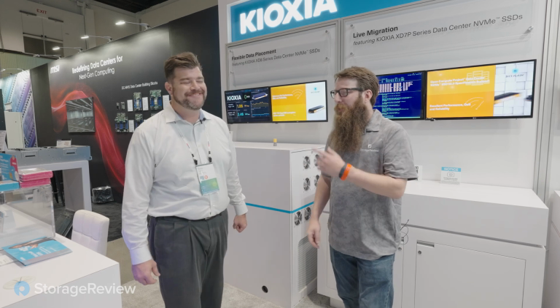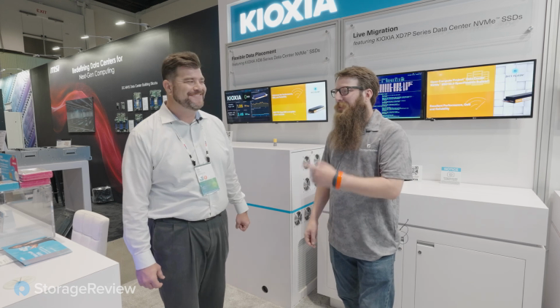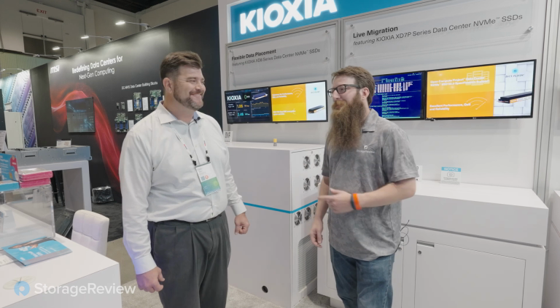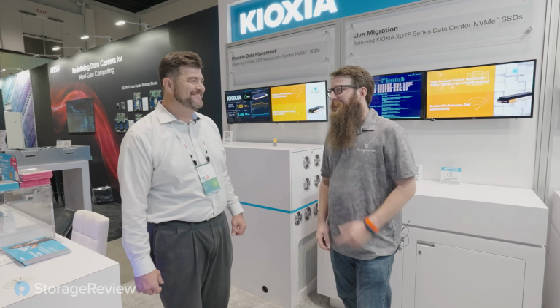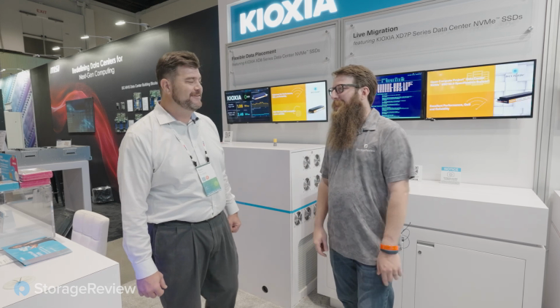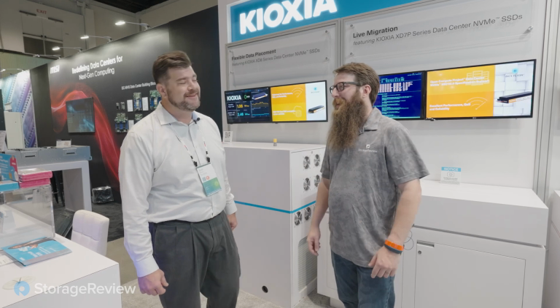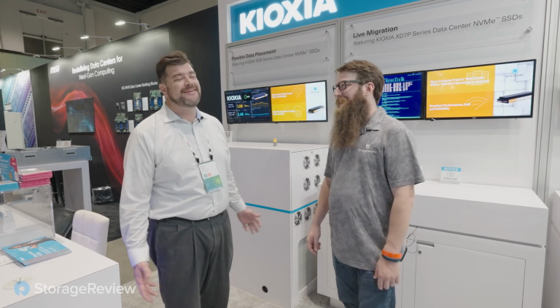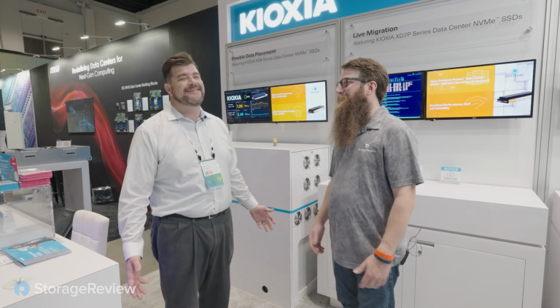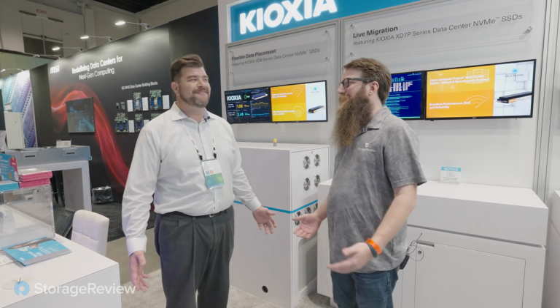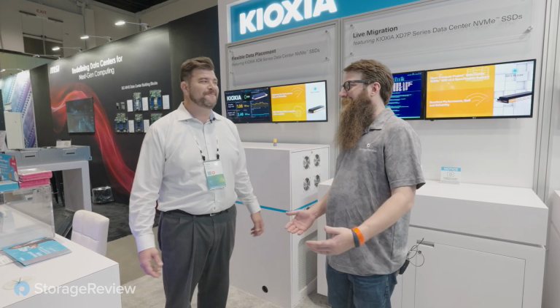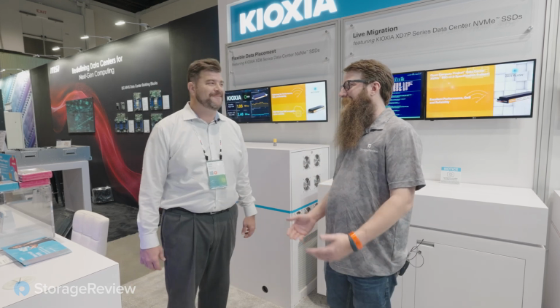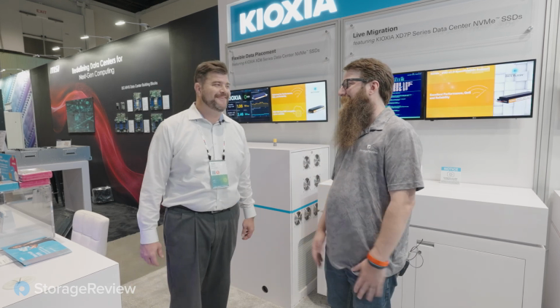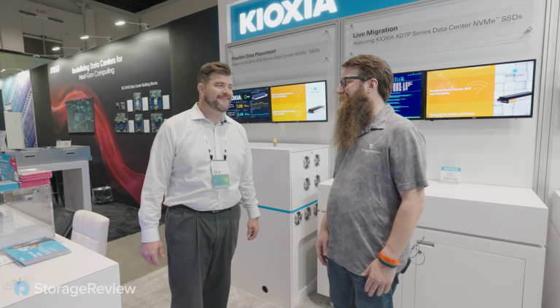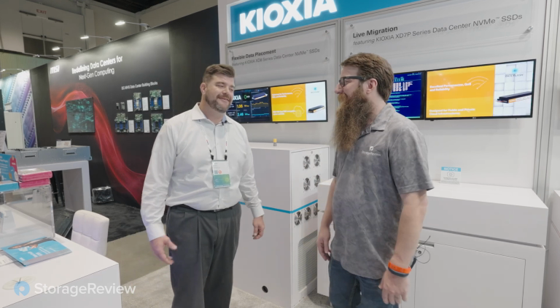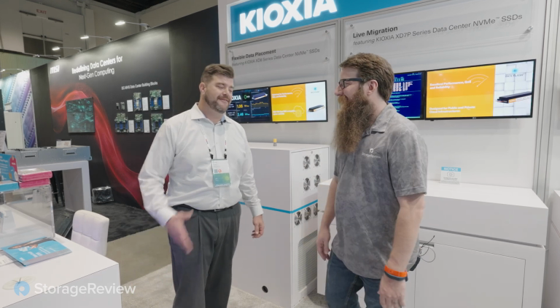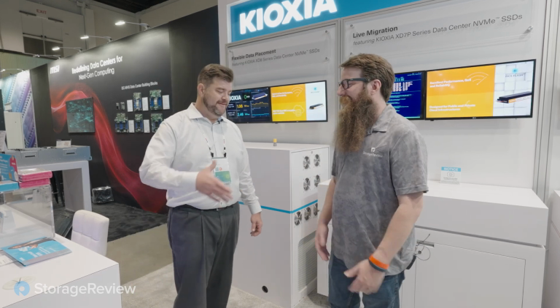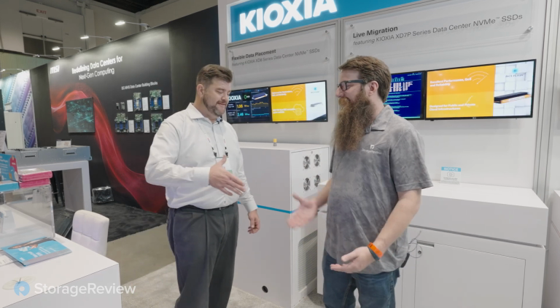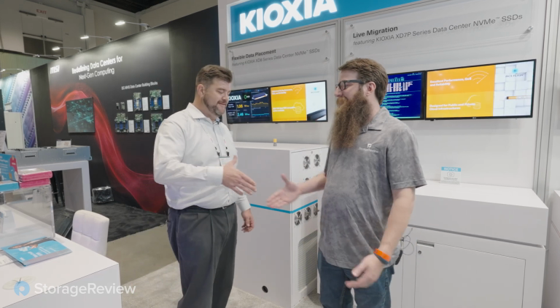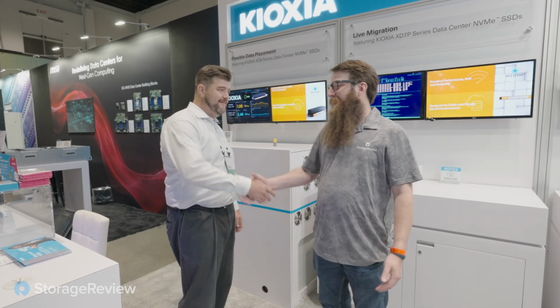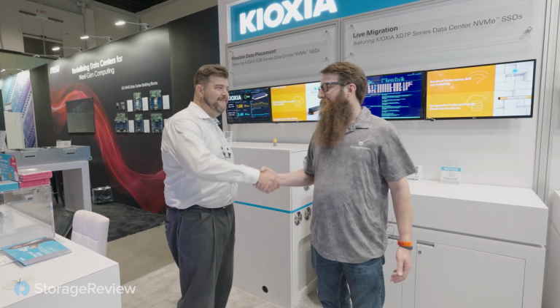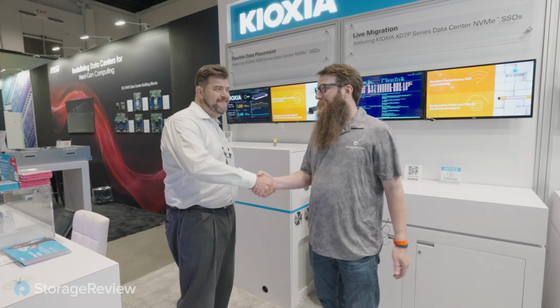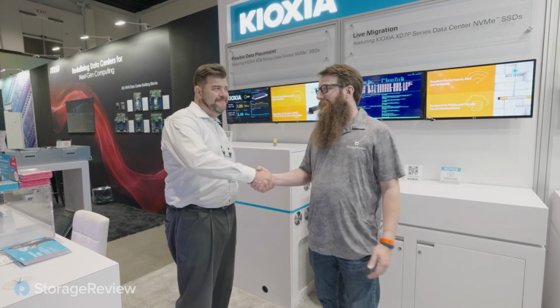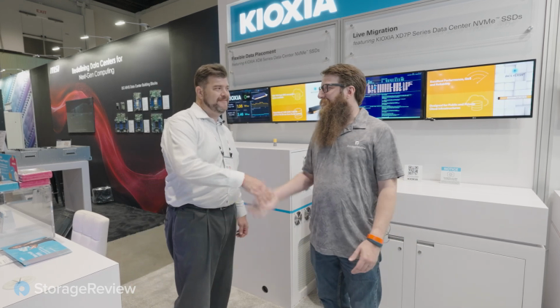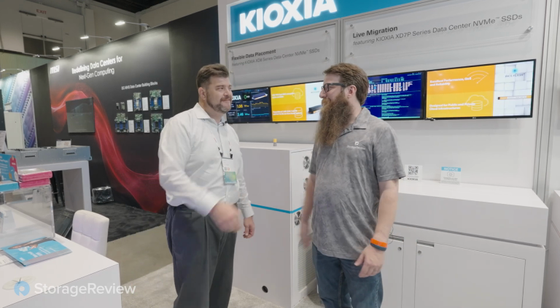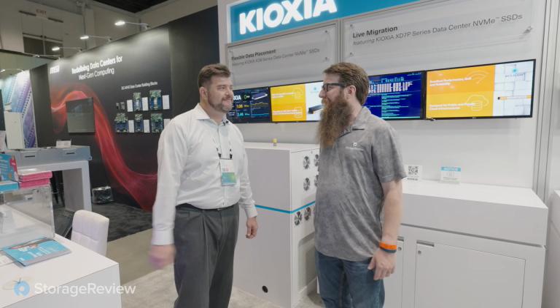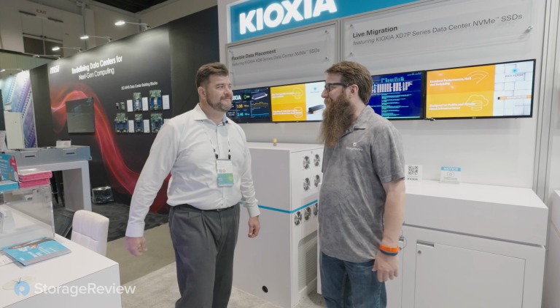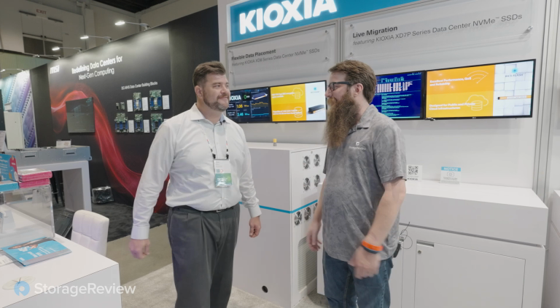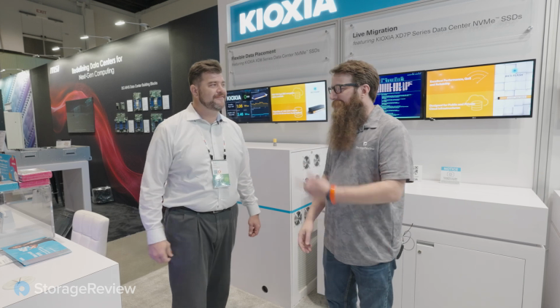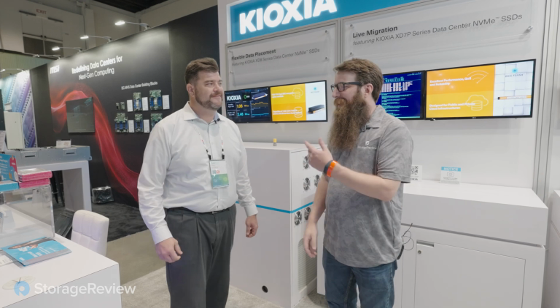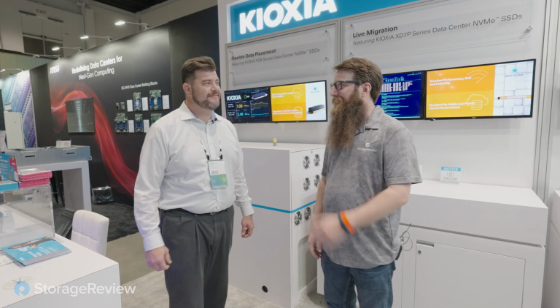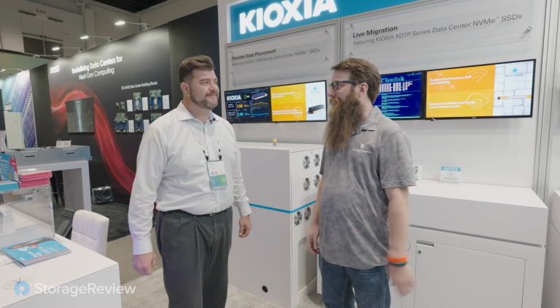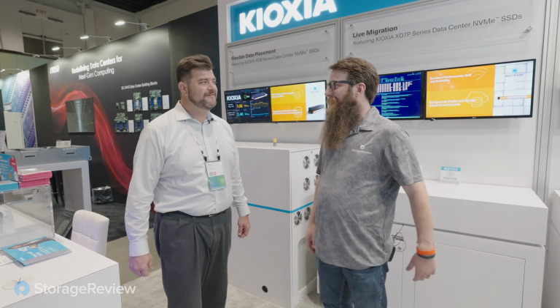I won't hold your feet to the fire on this — you've always been good to us. Tyler, thanks for talking FDP with us, appreciate your time. I'll see you around, bud.